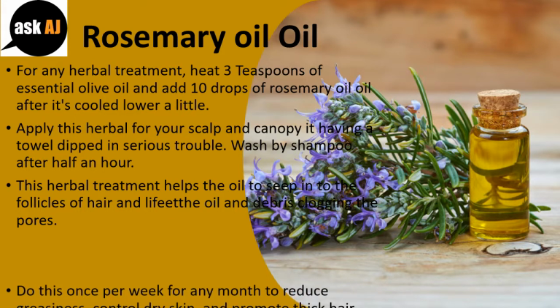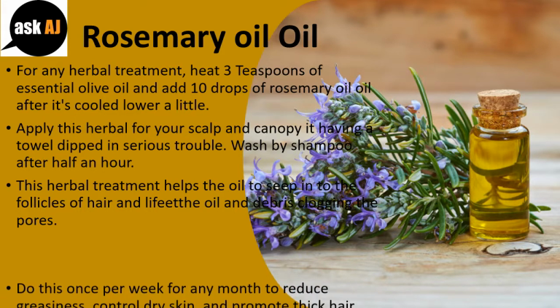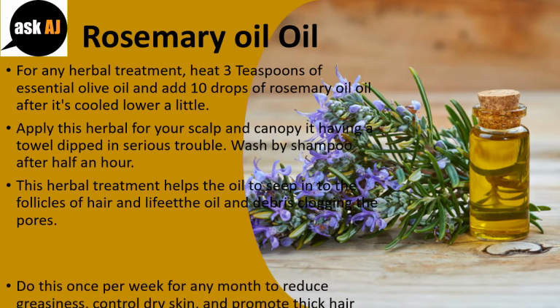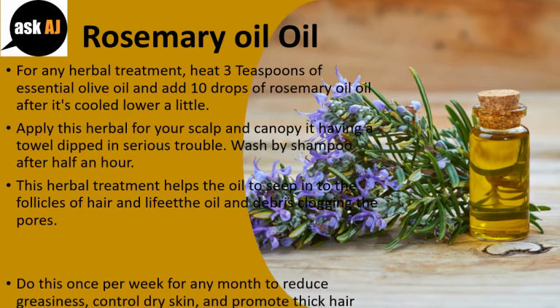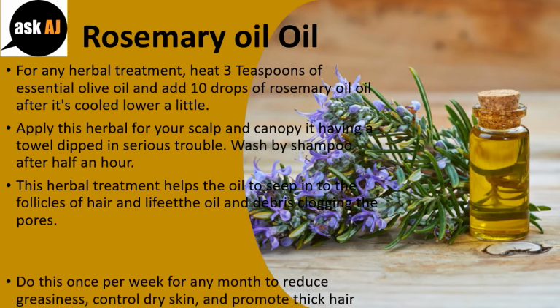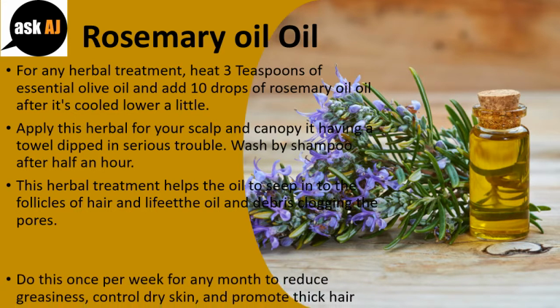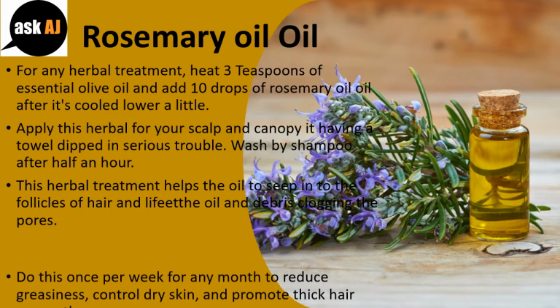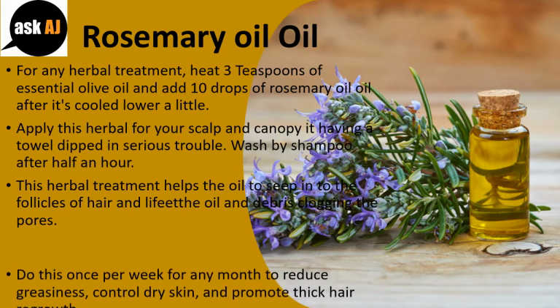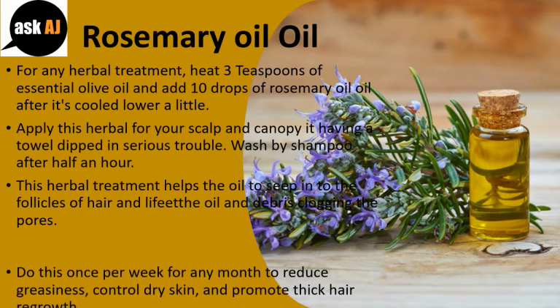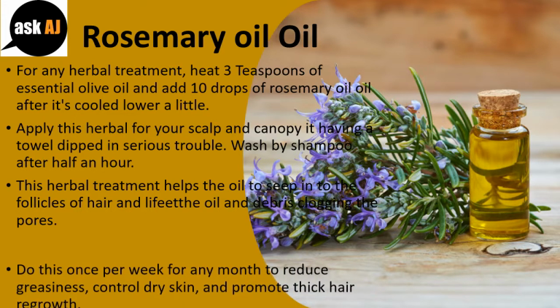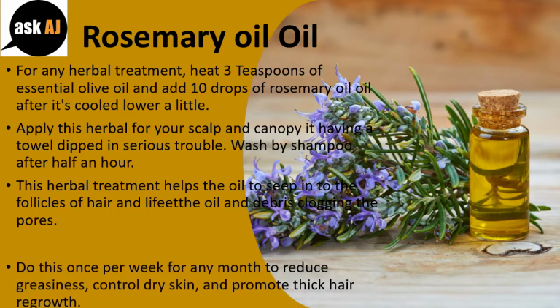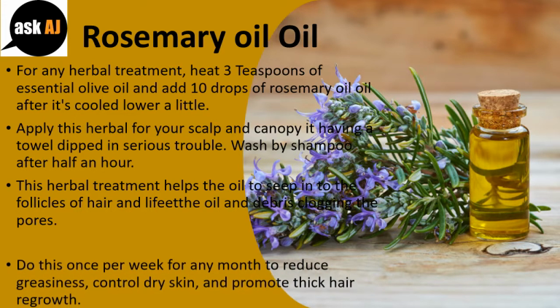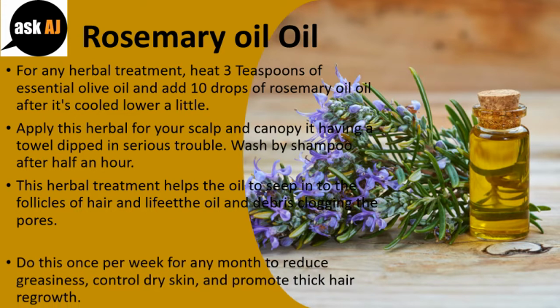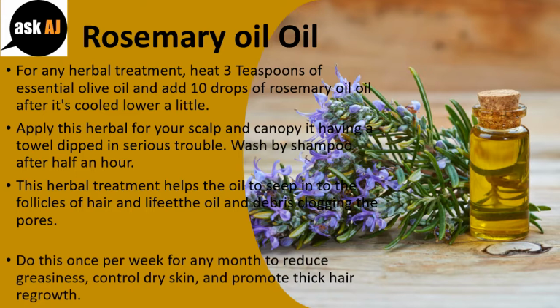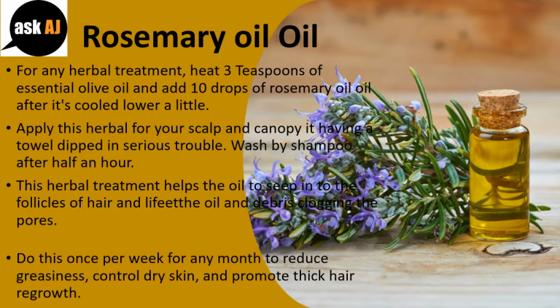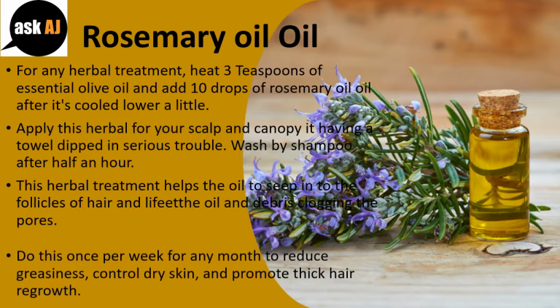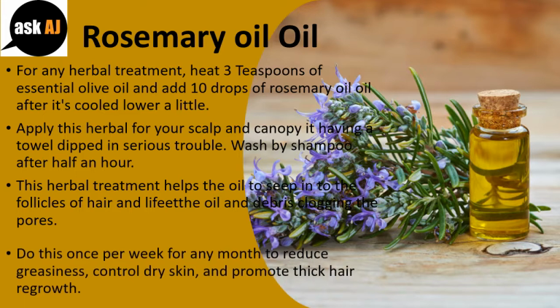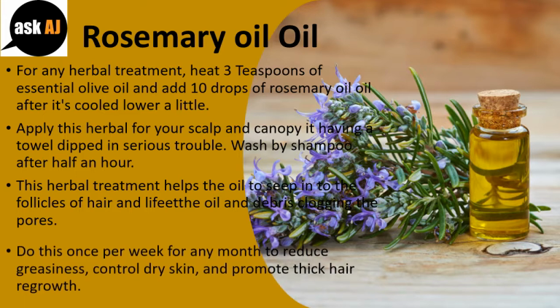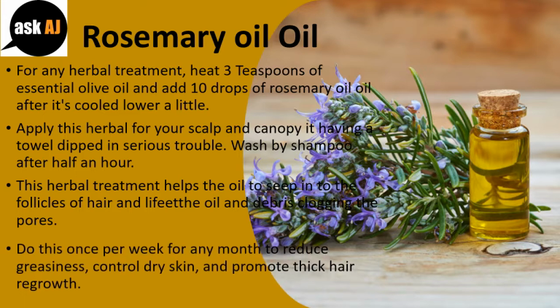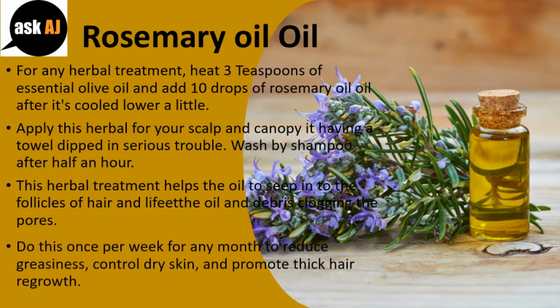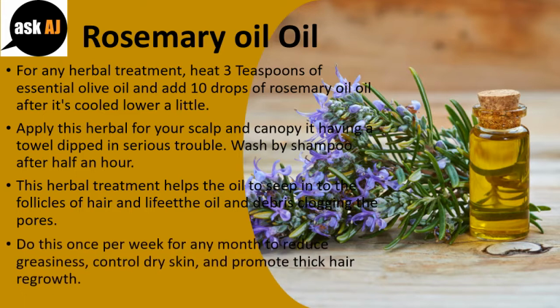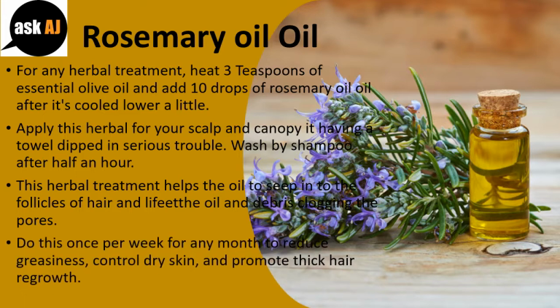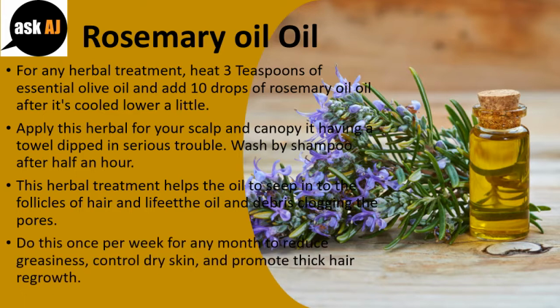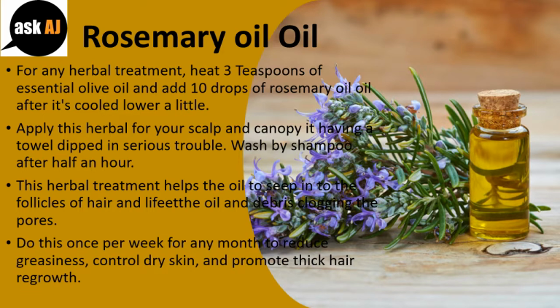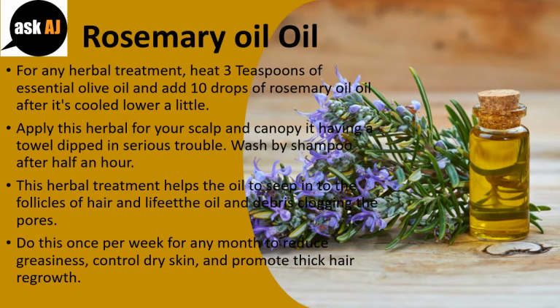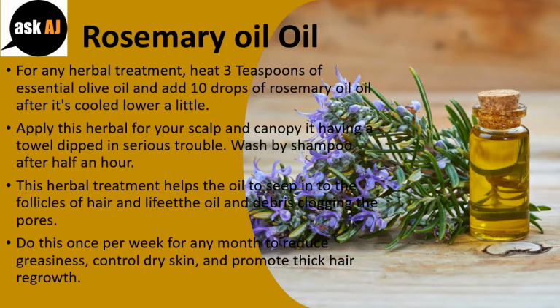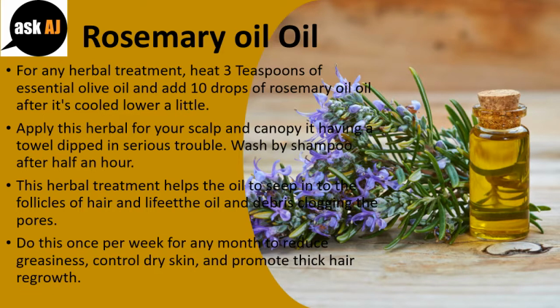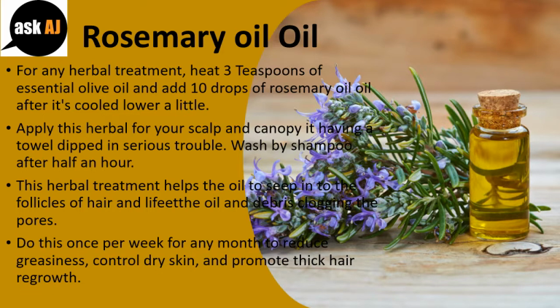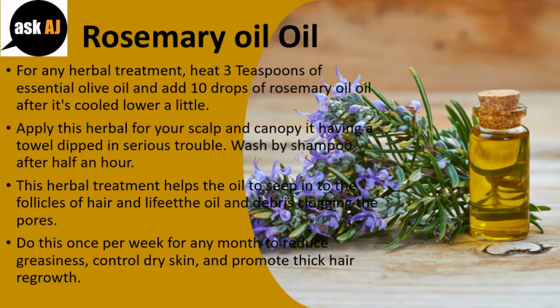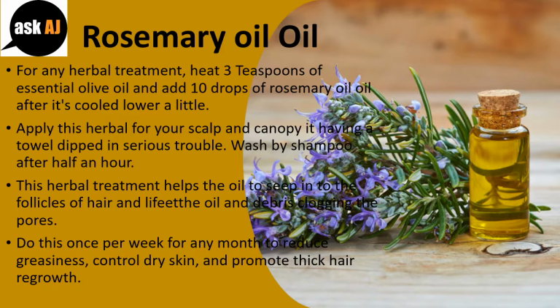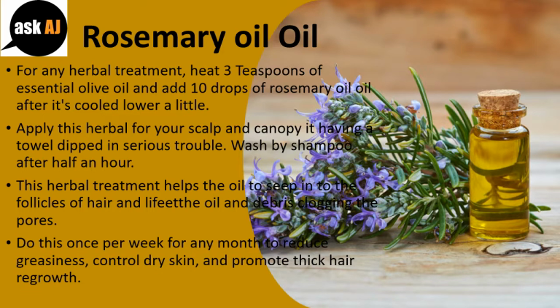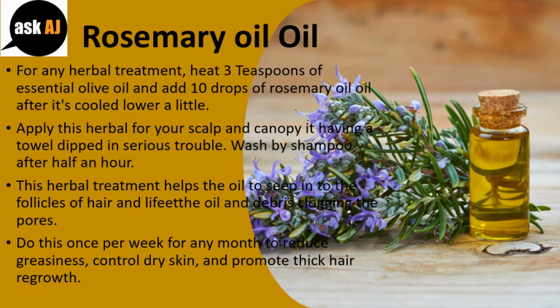Do this once per week for a month to reduce greasiness, control dandruff, and promote thick hair growth.